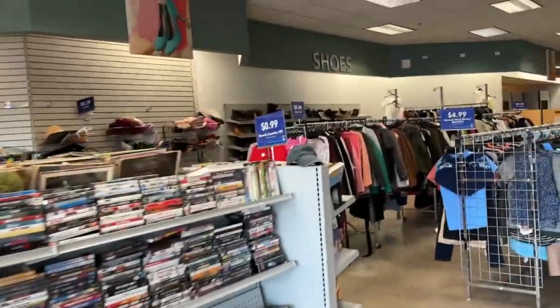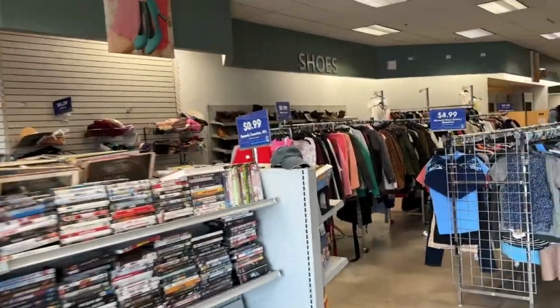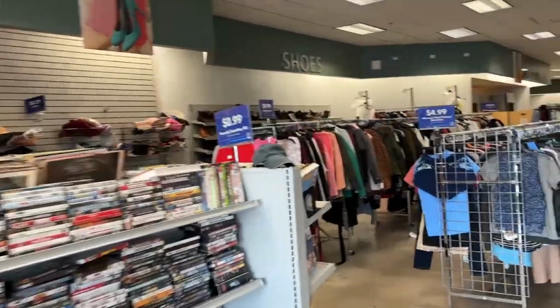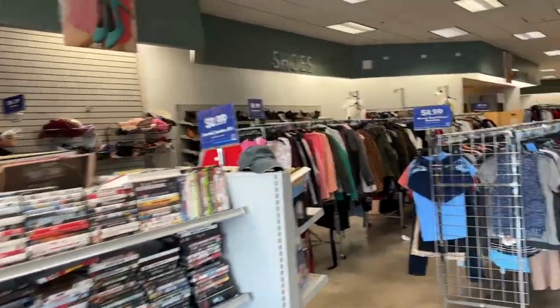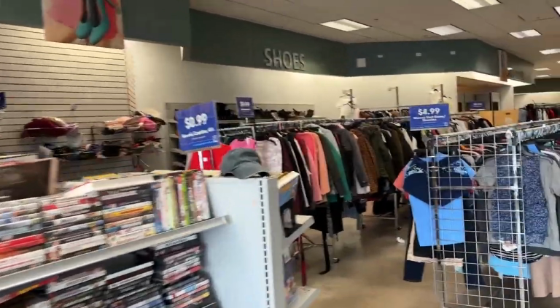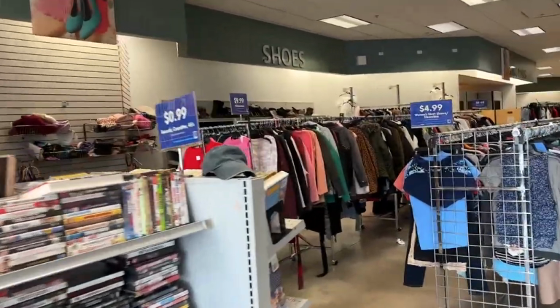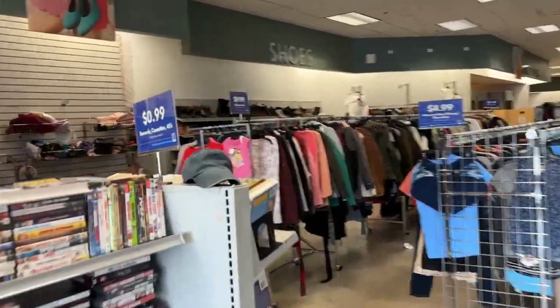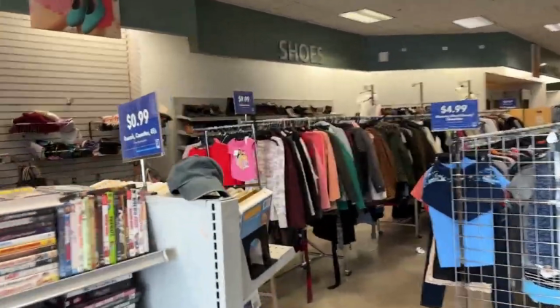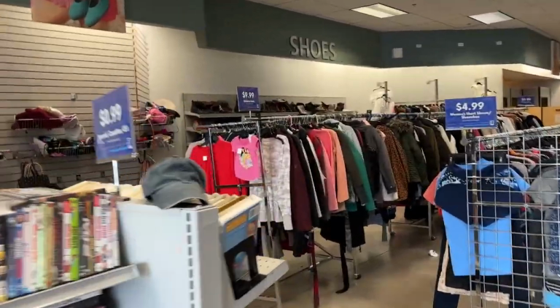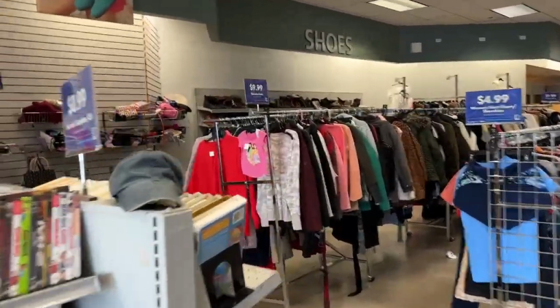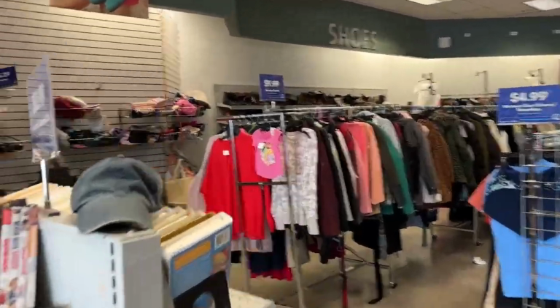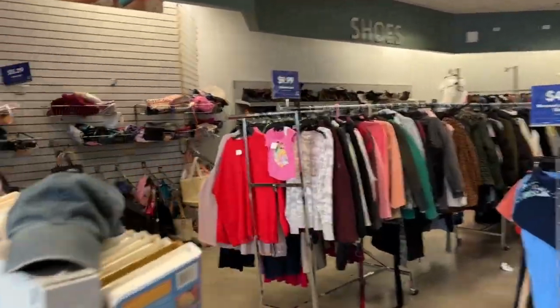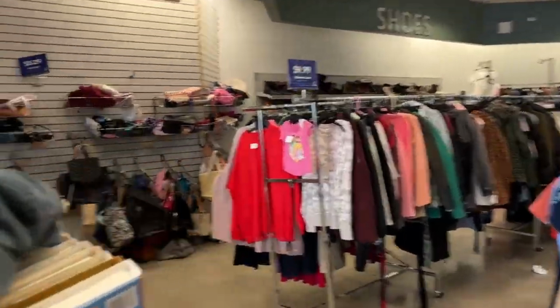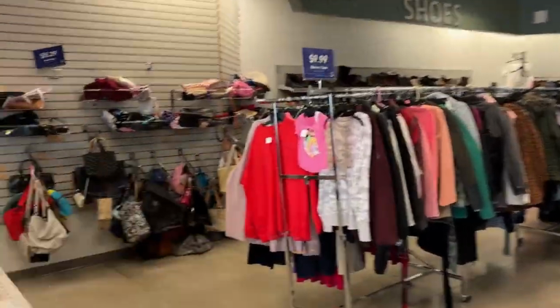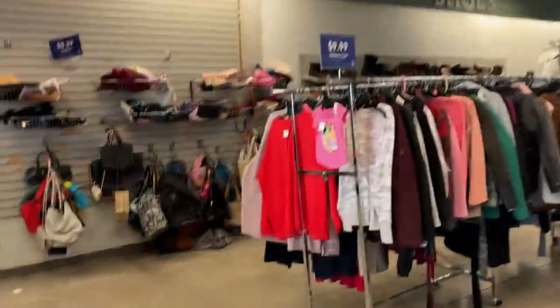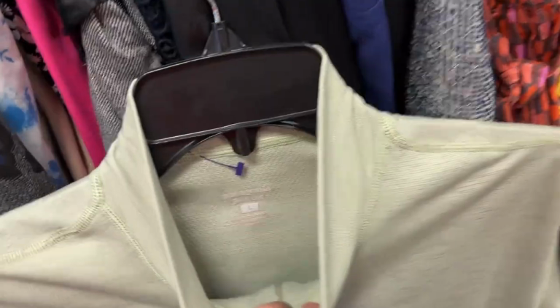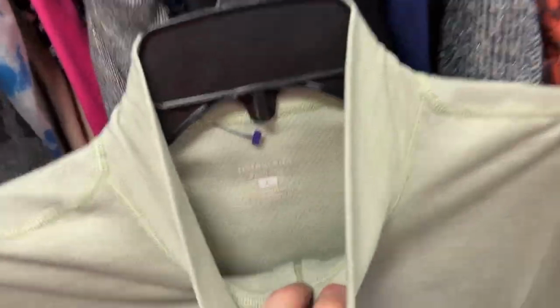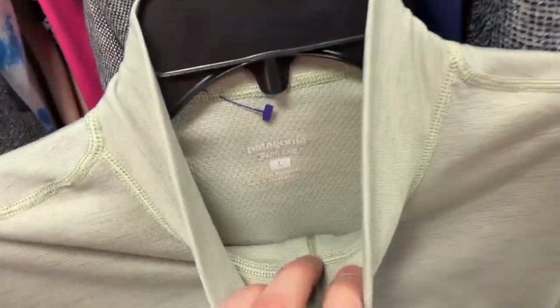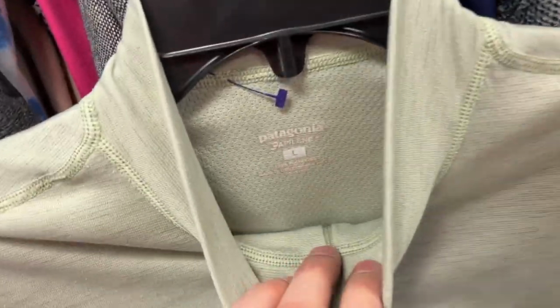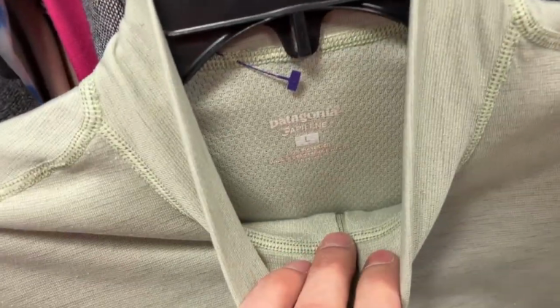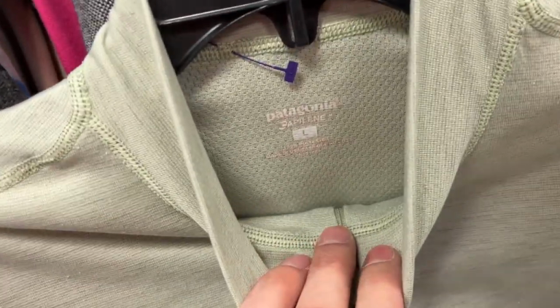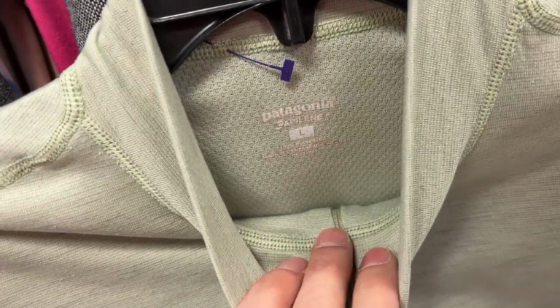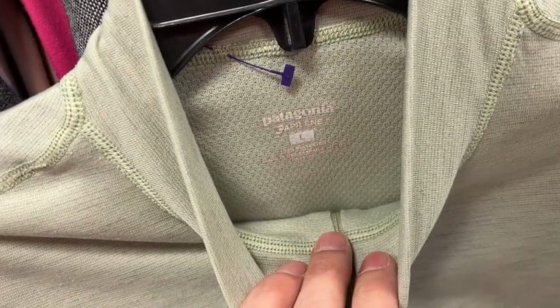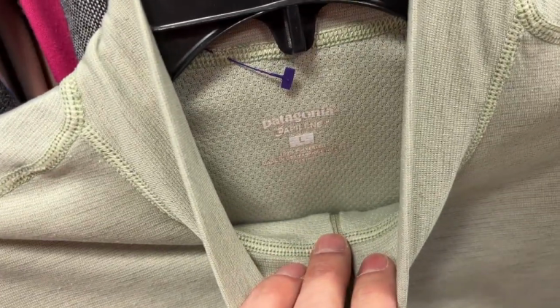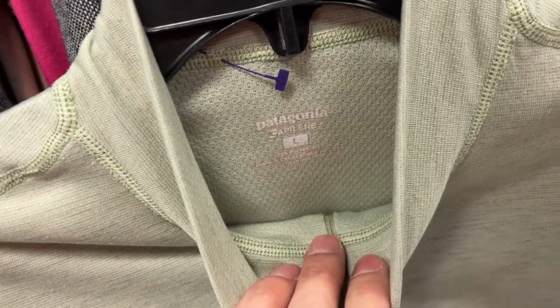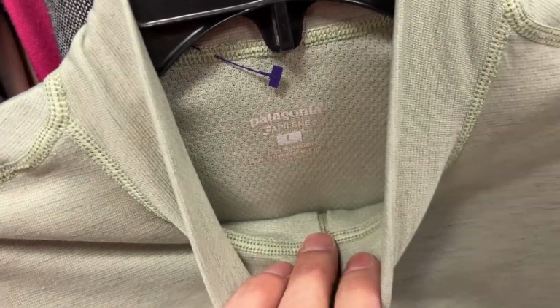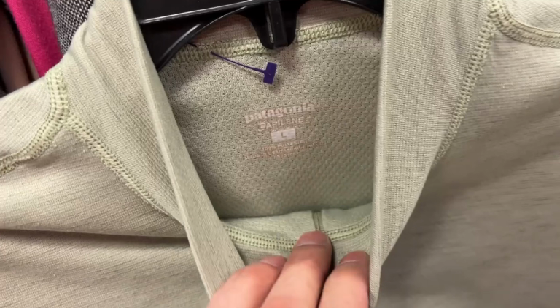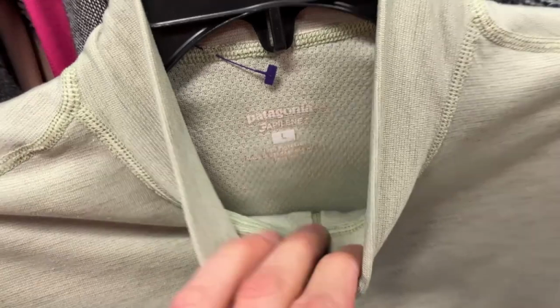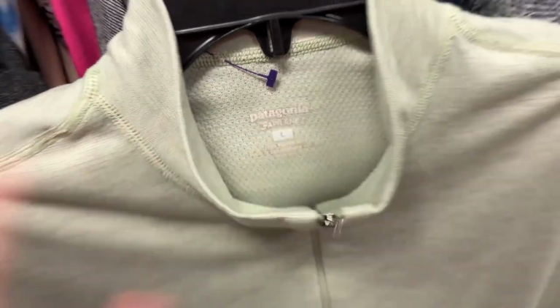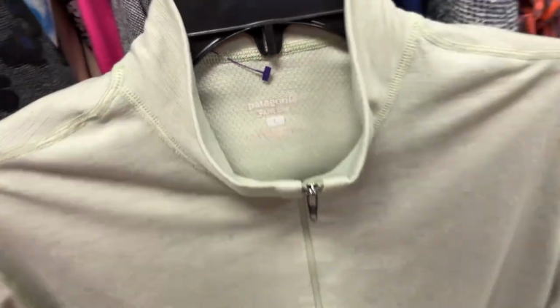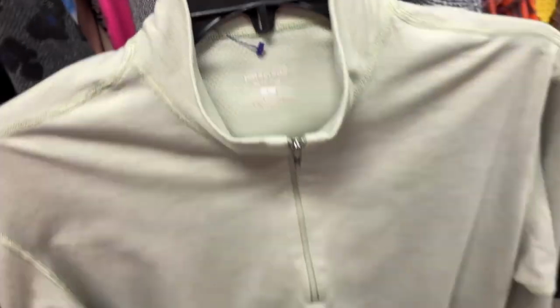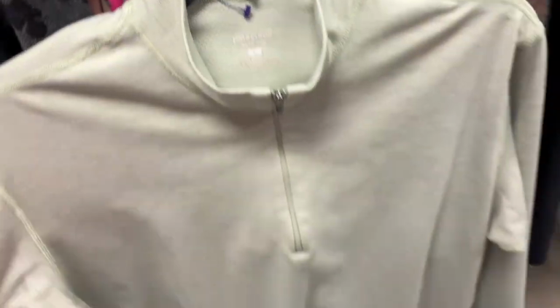All right, let's smash these racks. Some more Patagonia for you — Capilene base layer.